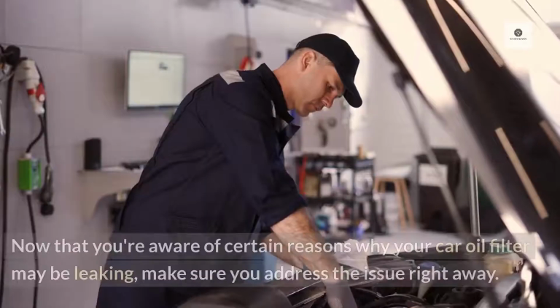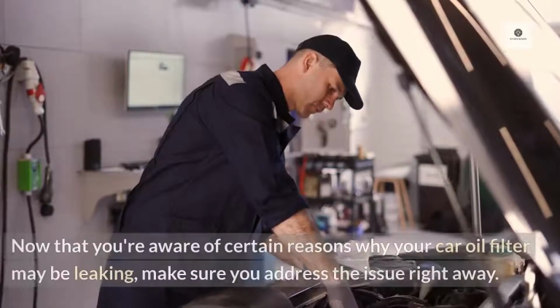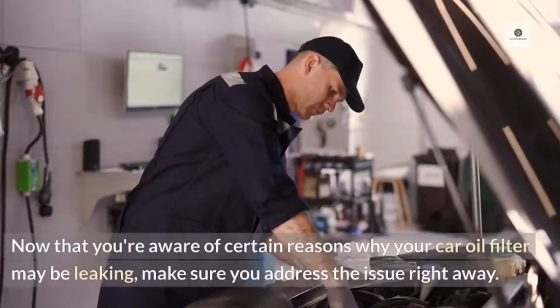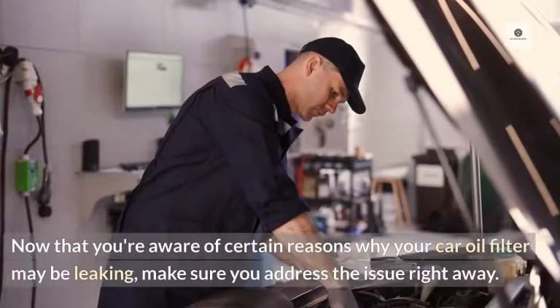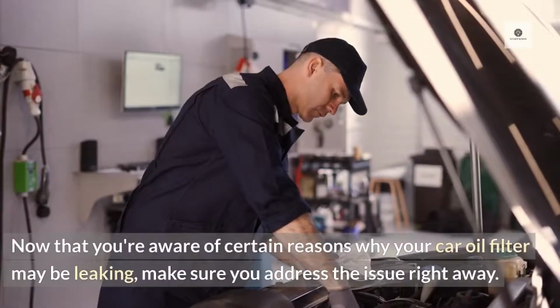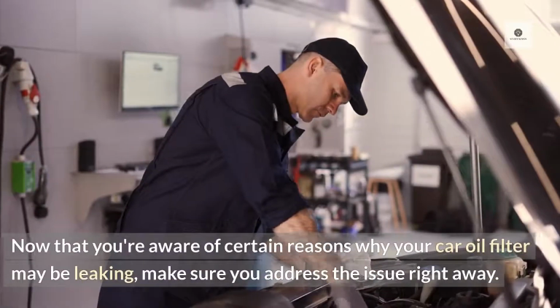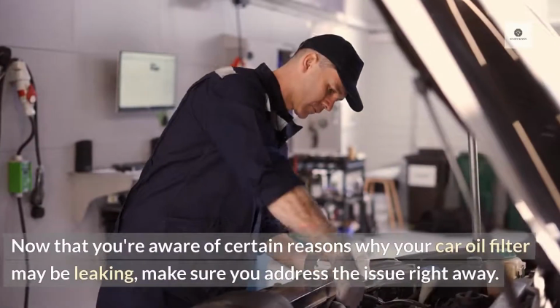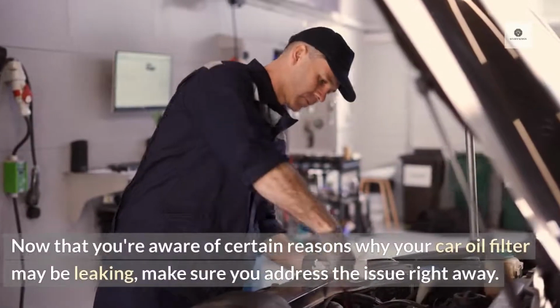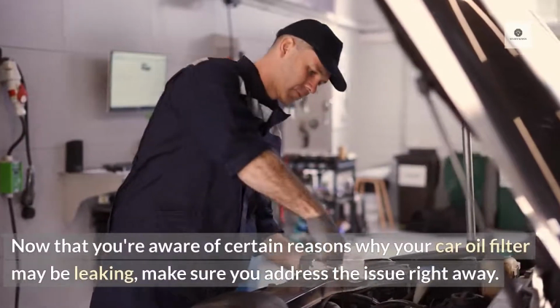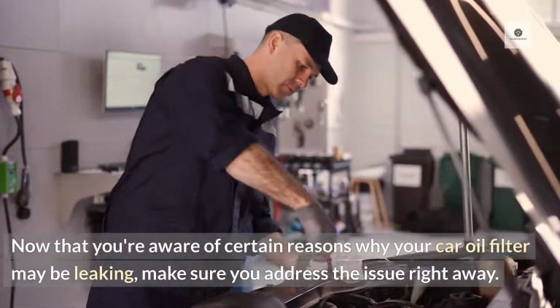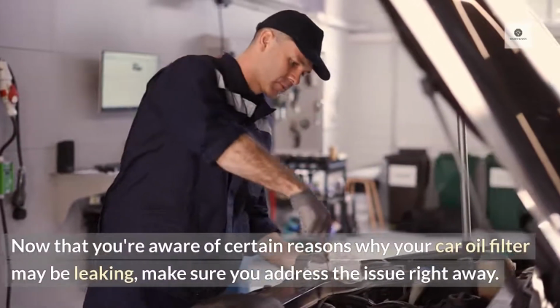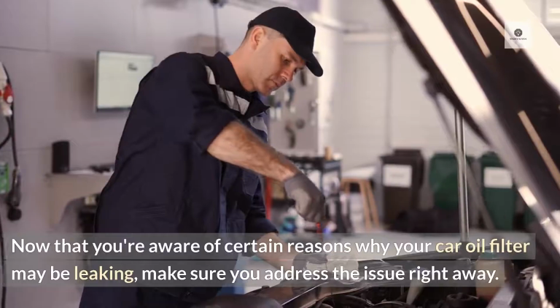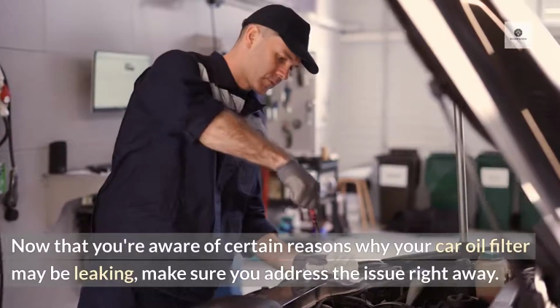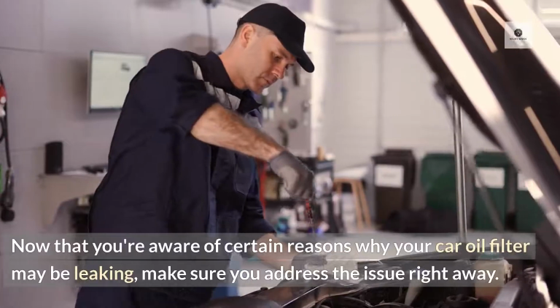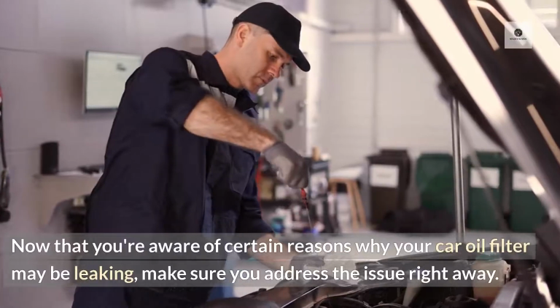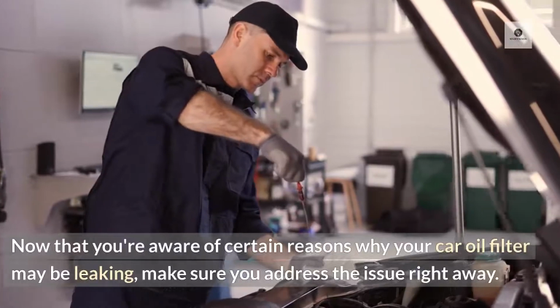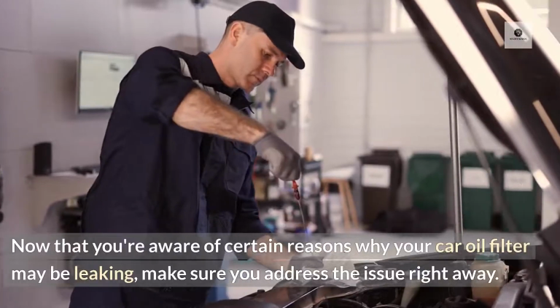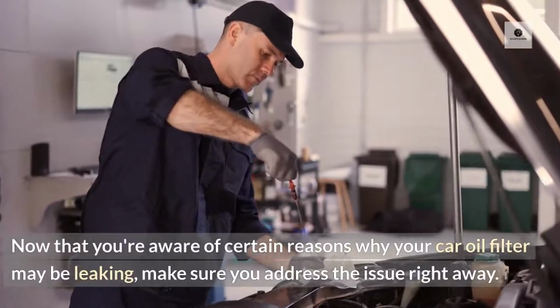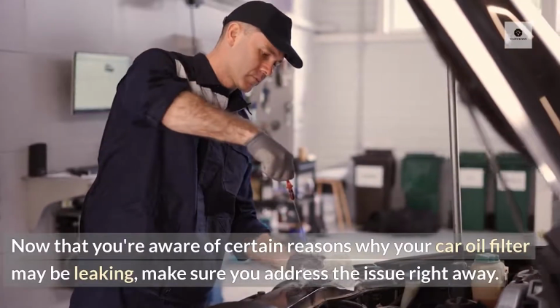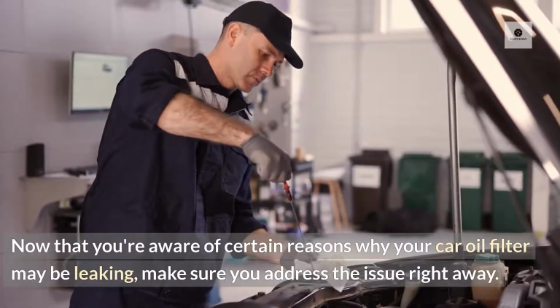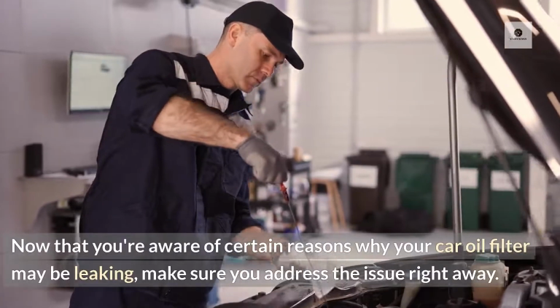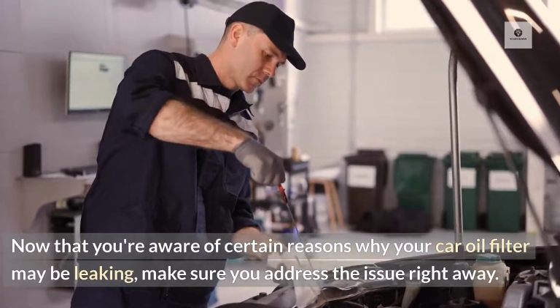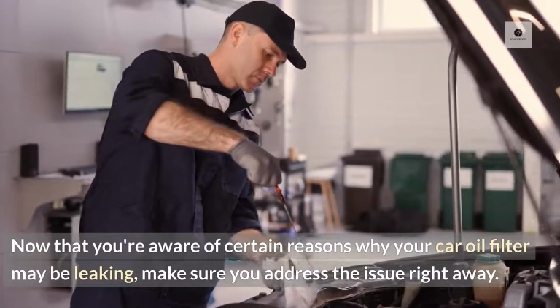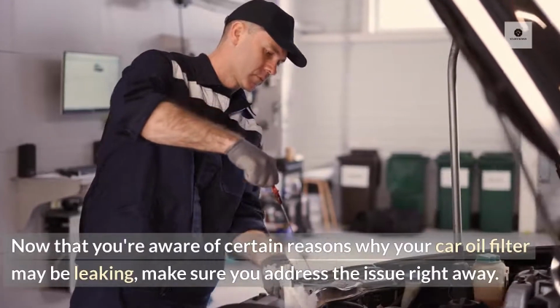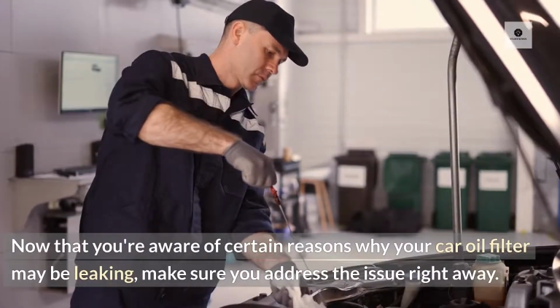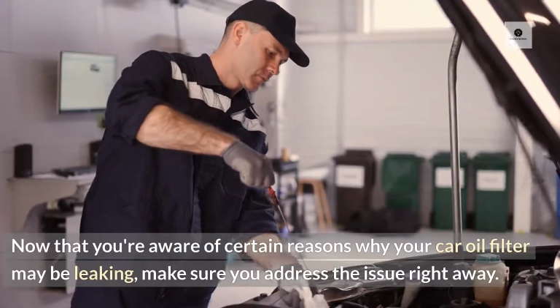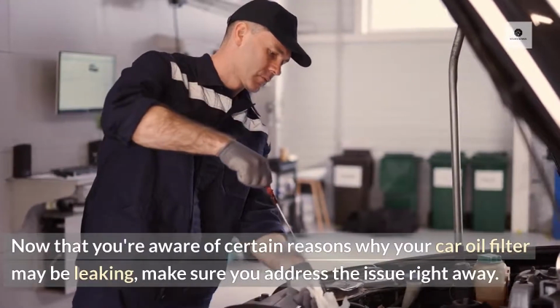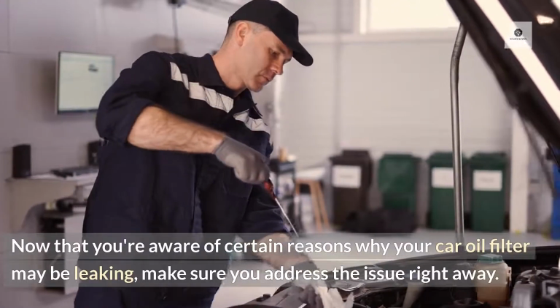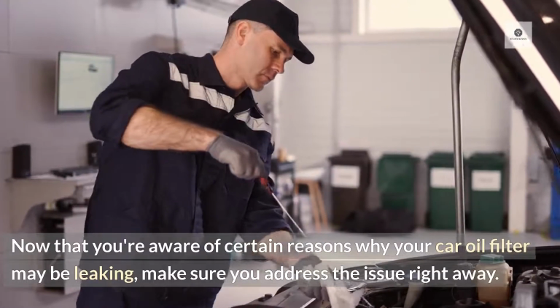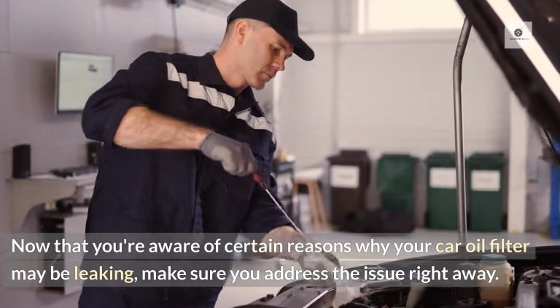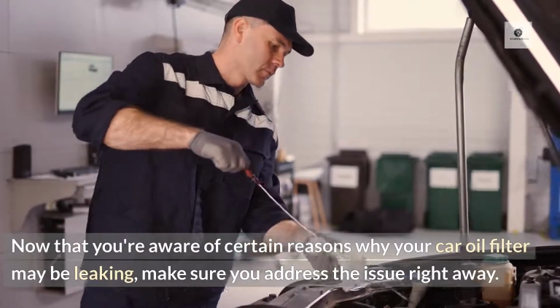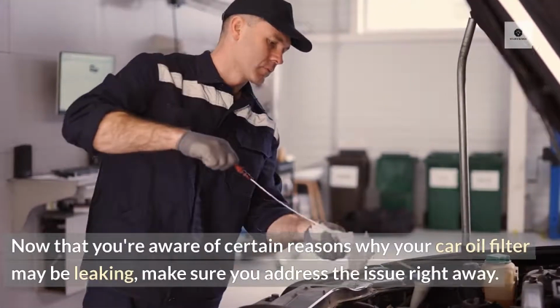Now that you're aware of certain reasons why your car oil filter may be leaking, make sure you address the issue right away.